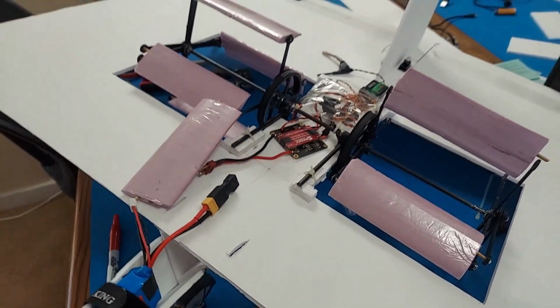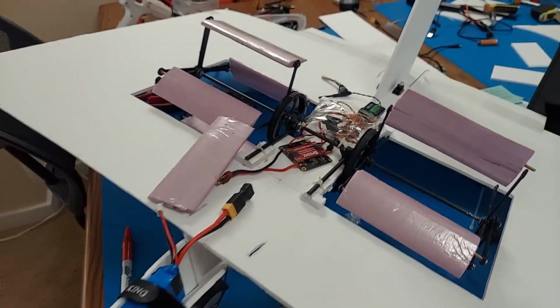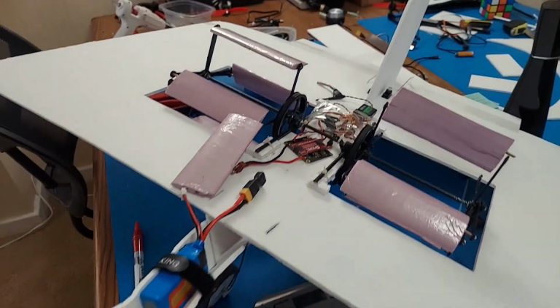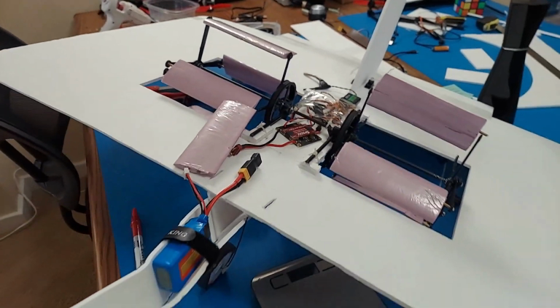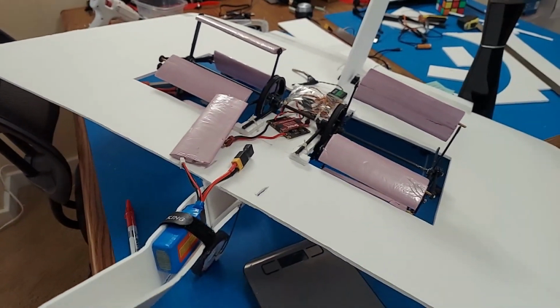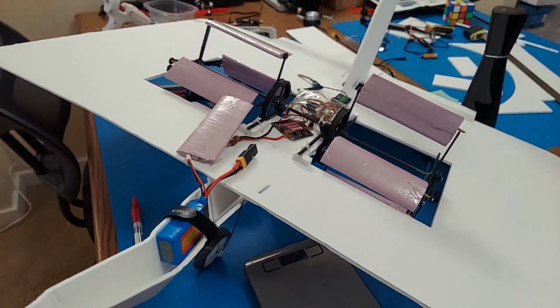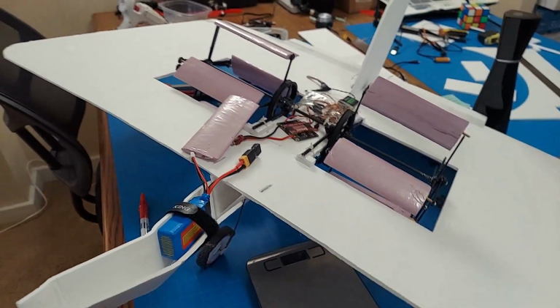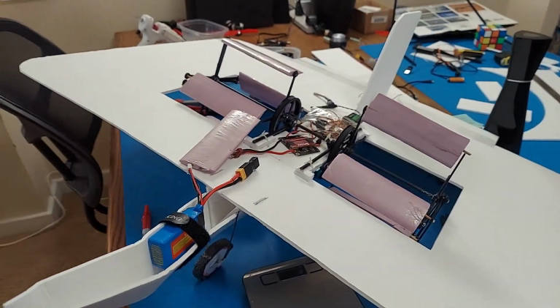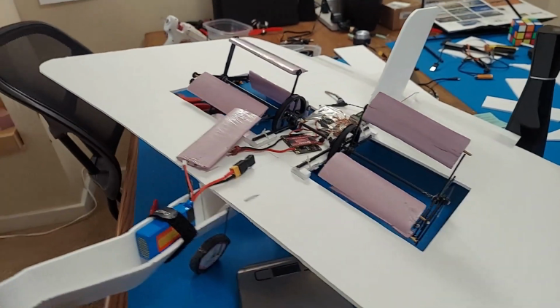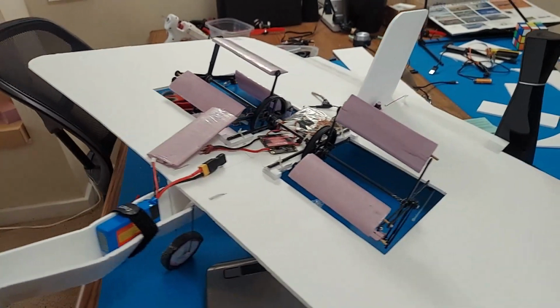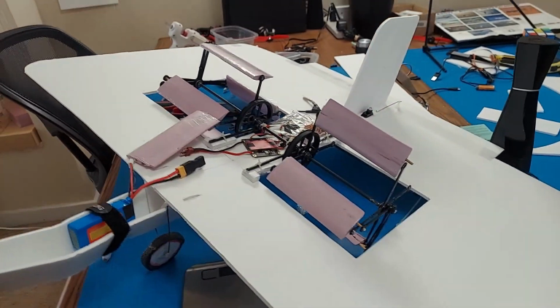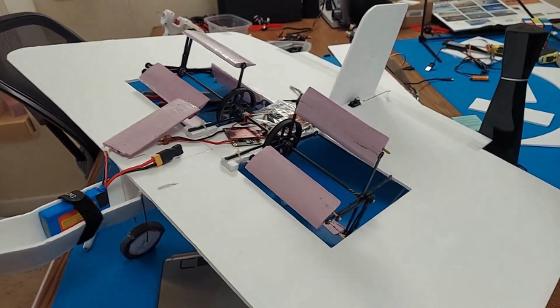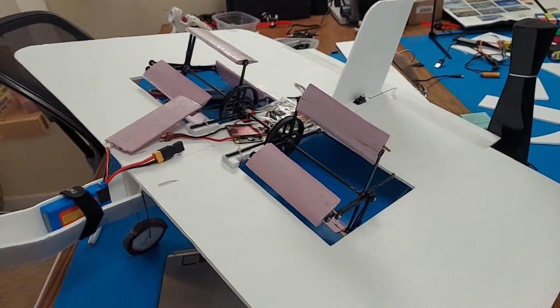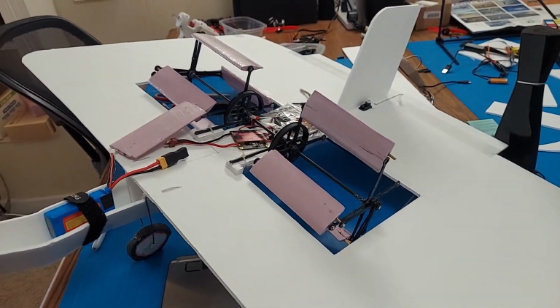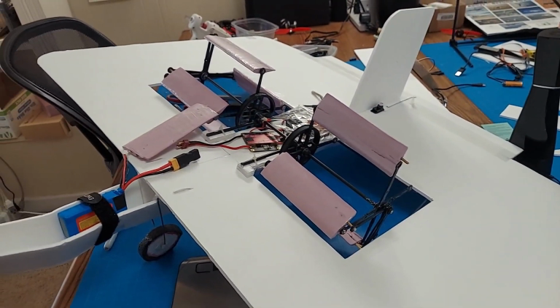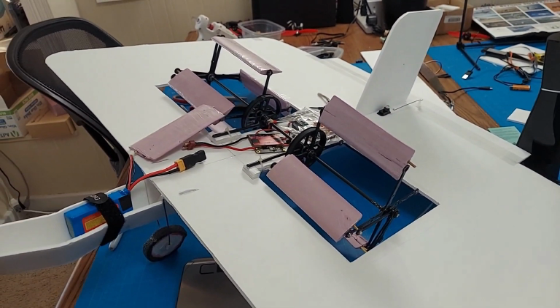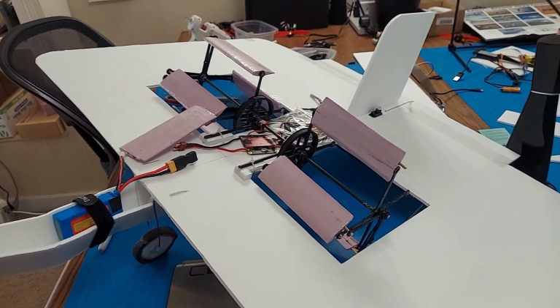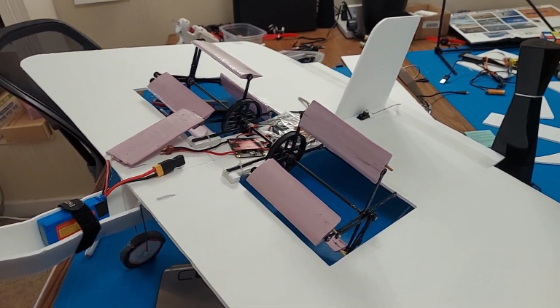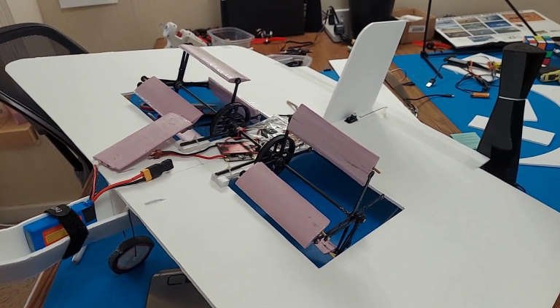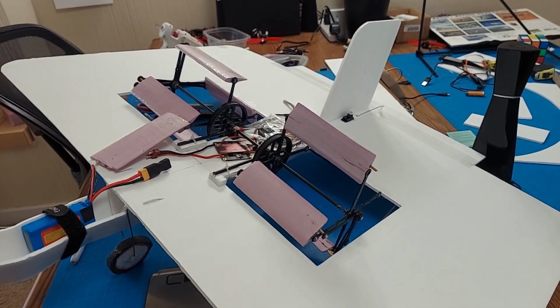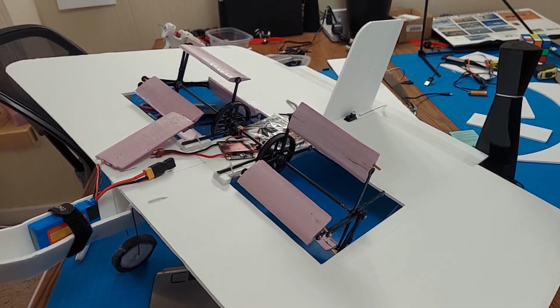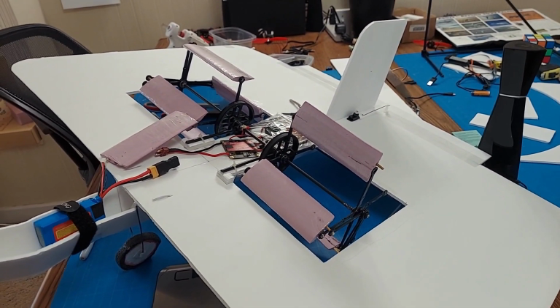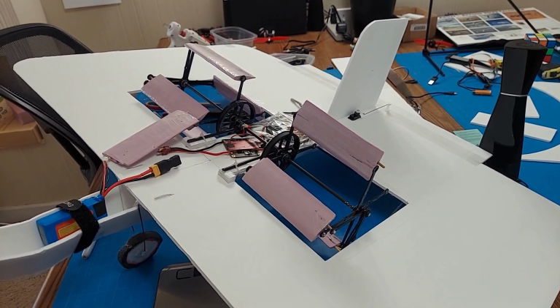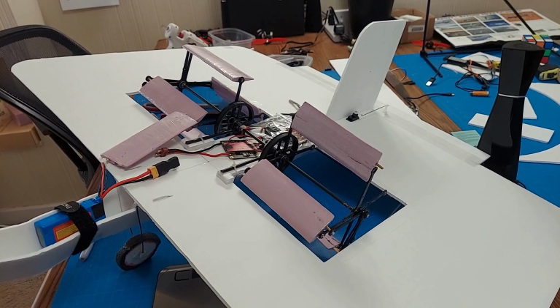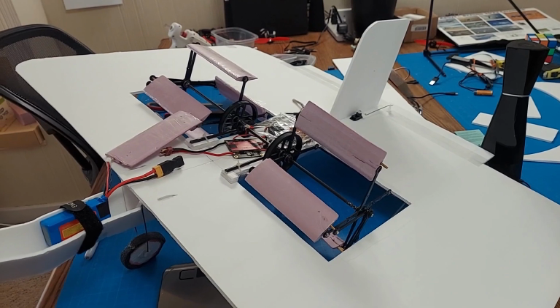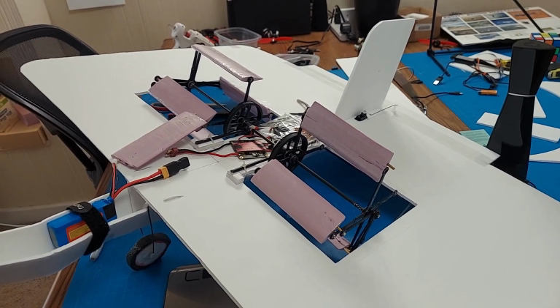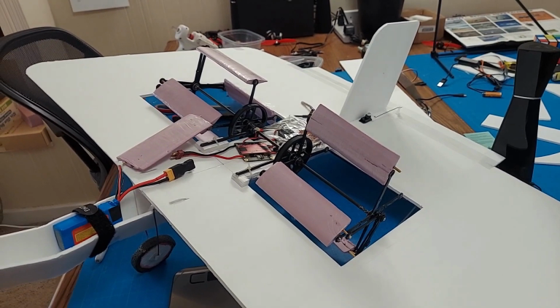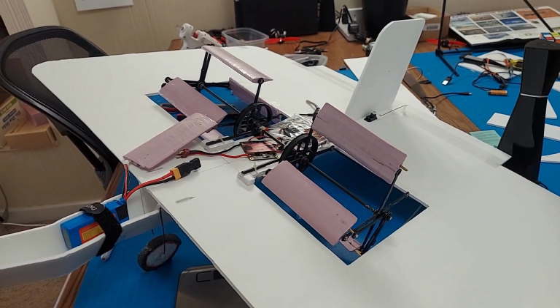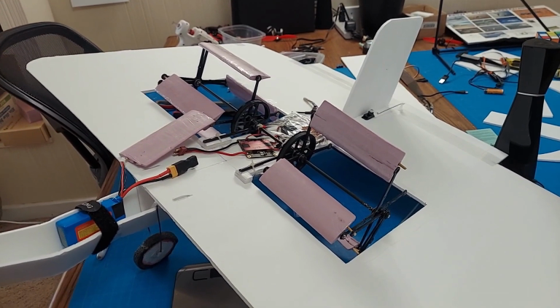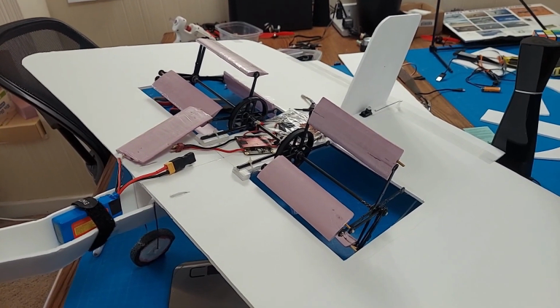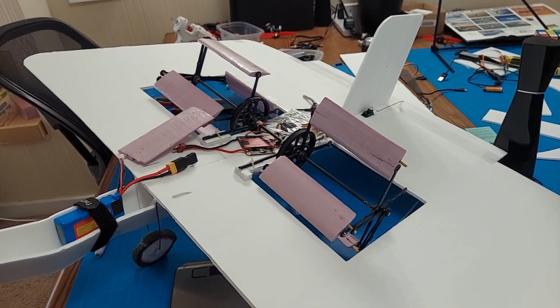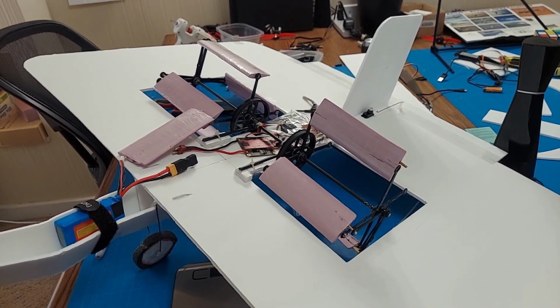This cyclo-rotor powered fixed wing is what I've been working on the past few weeks. I'll show you how I made it.